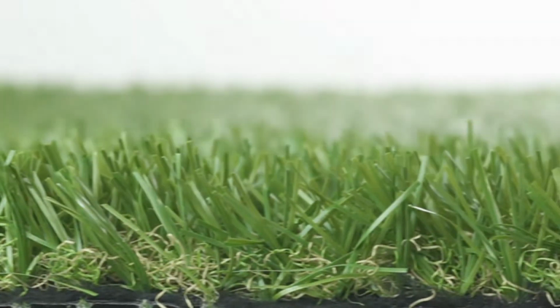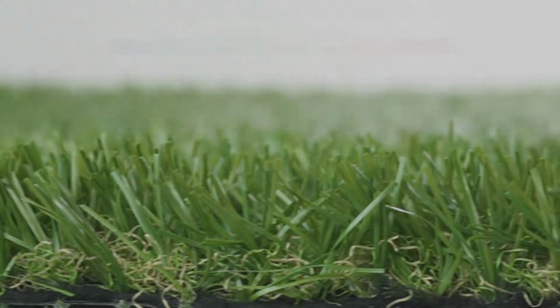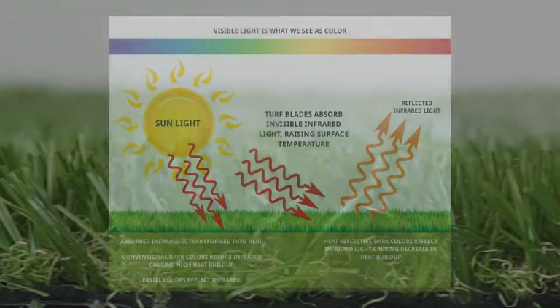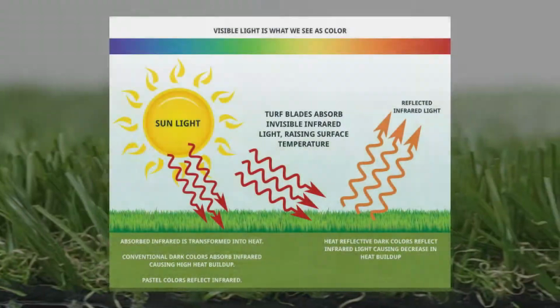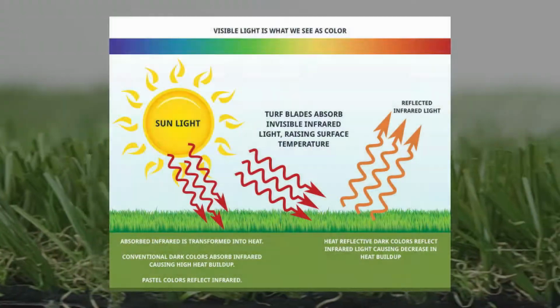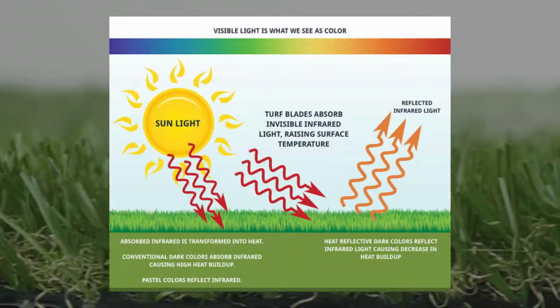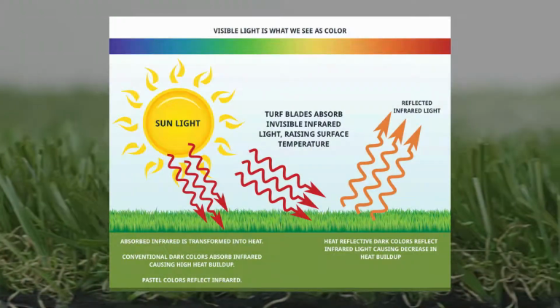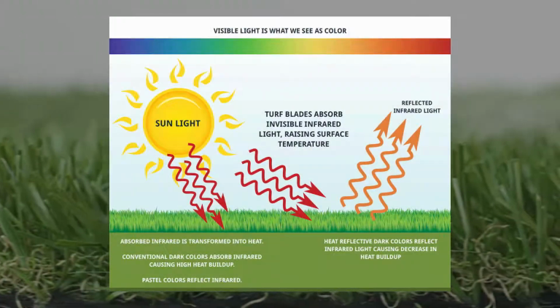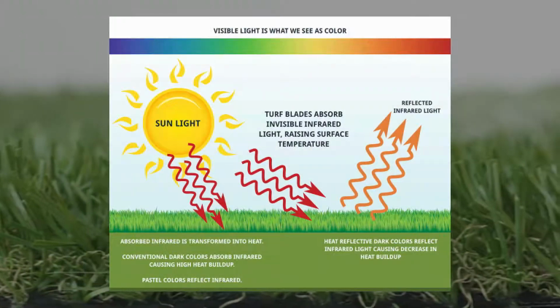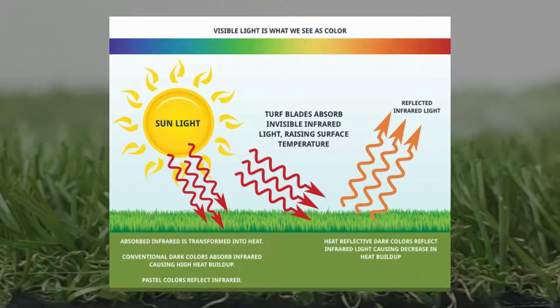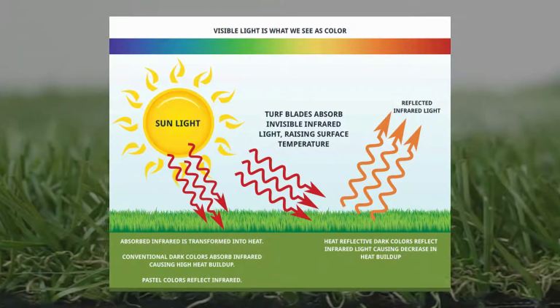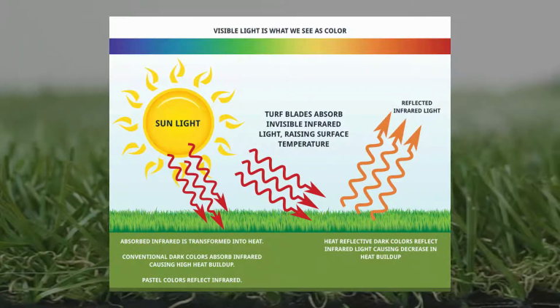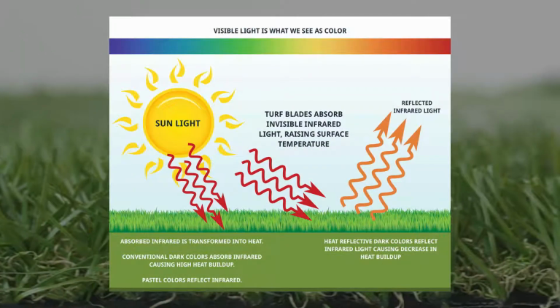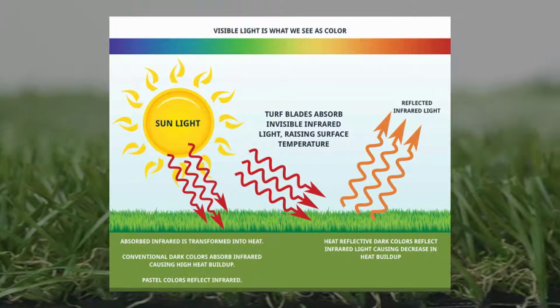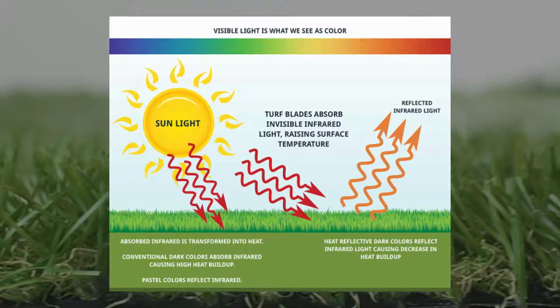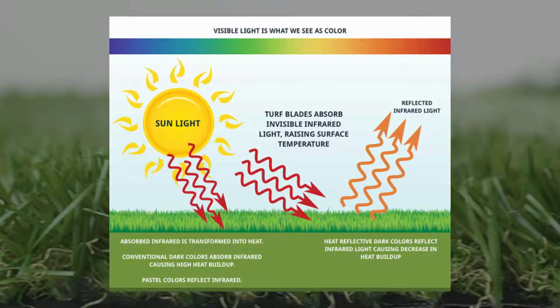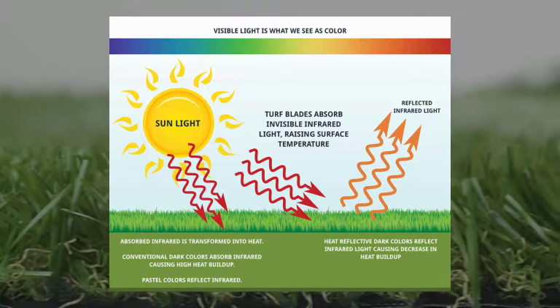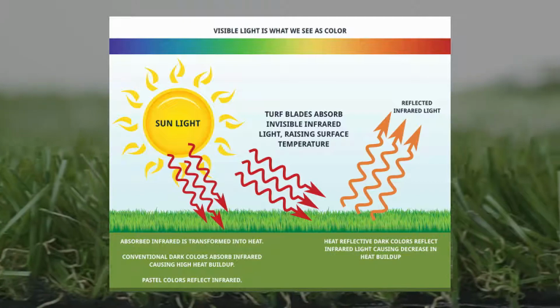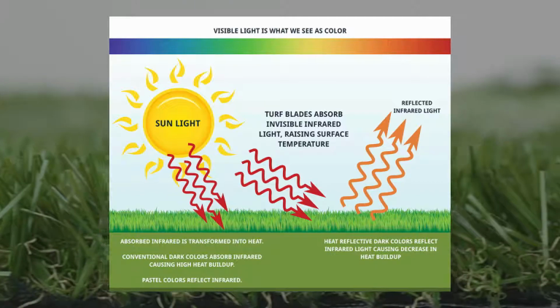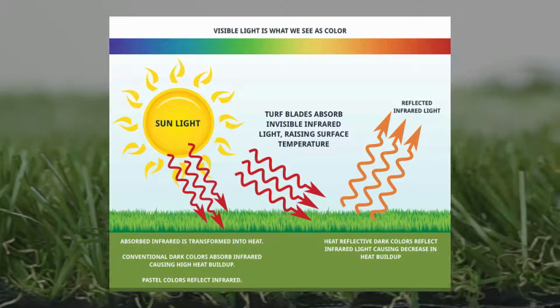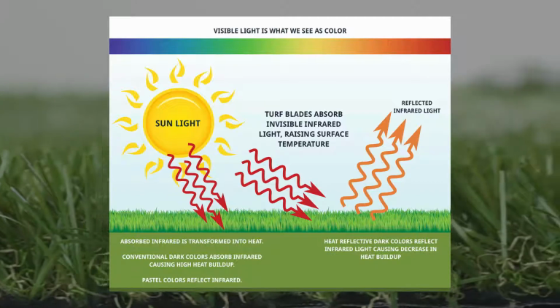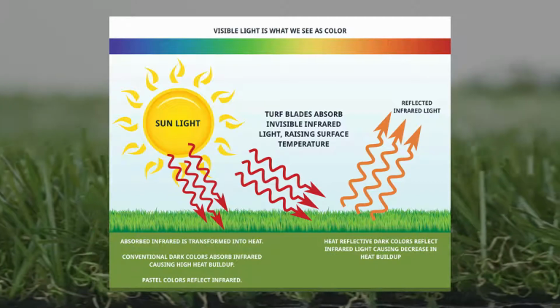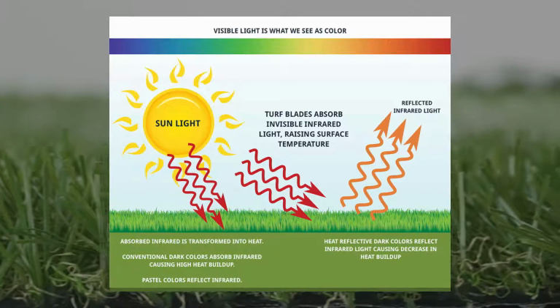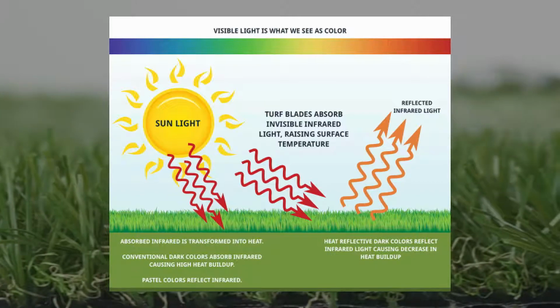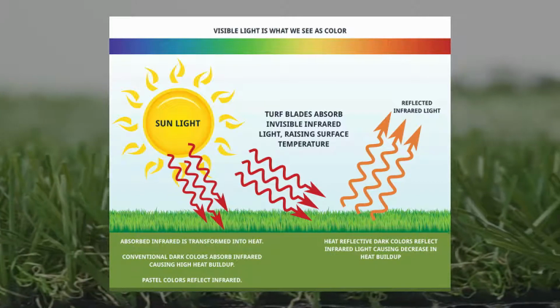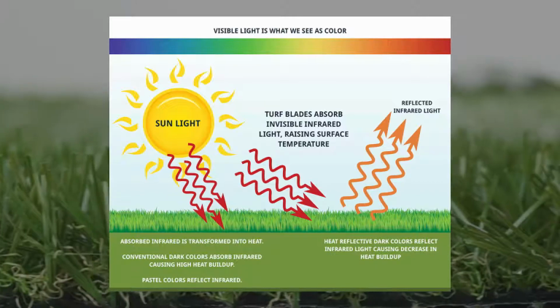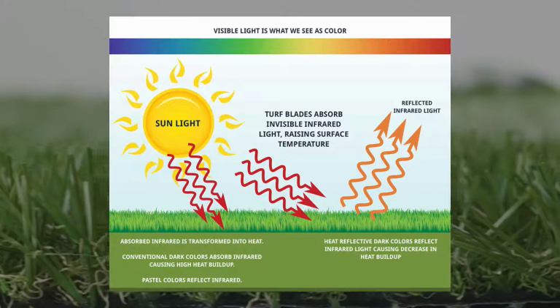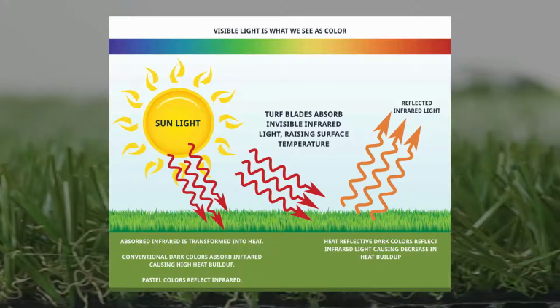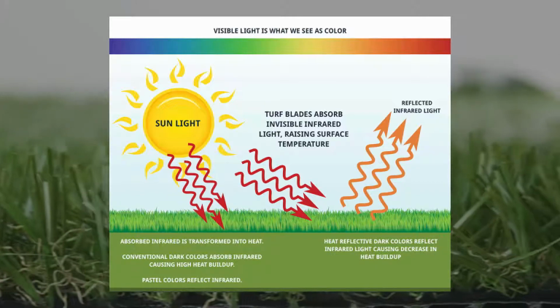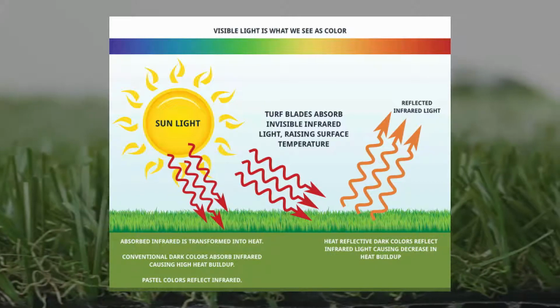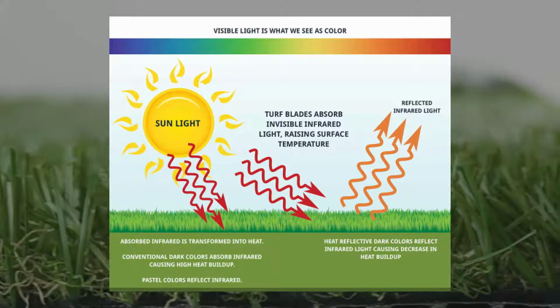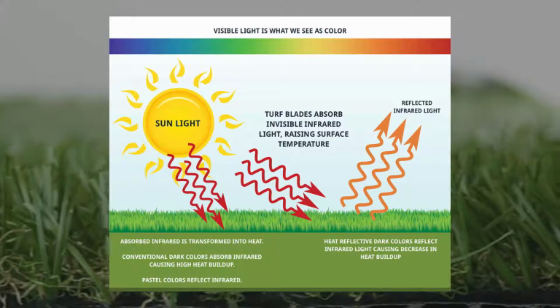UV technology is incorporated during the manufacturing process, so no matter the amount of sunshine, Everlast Turf will never fade.